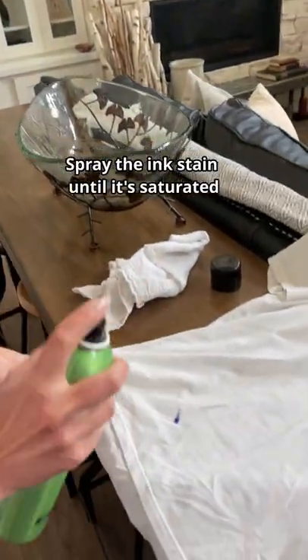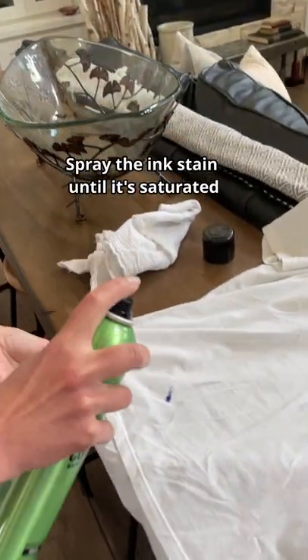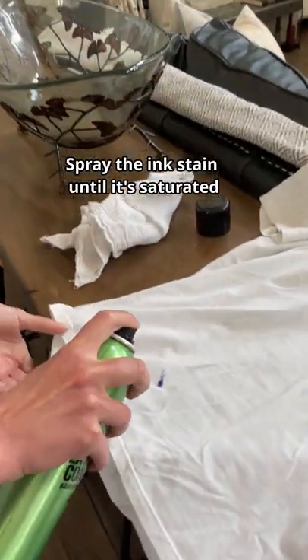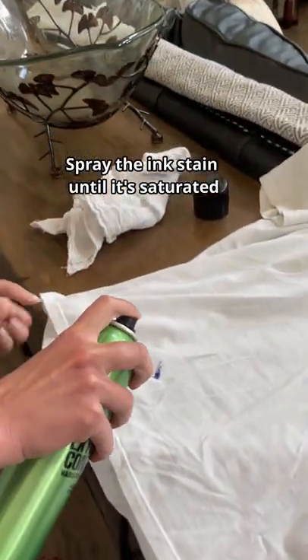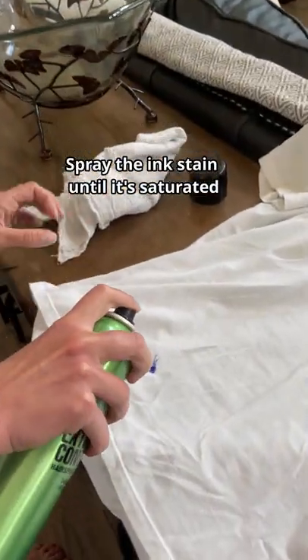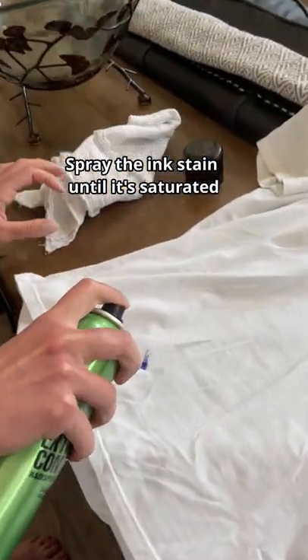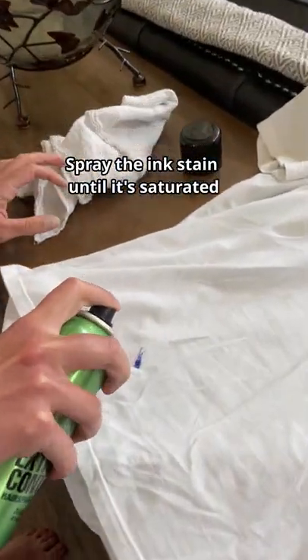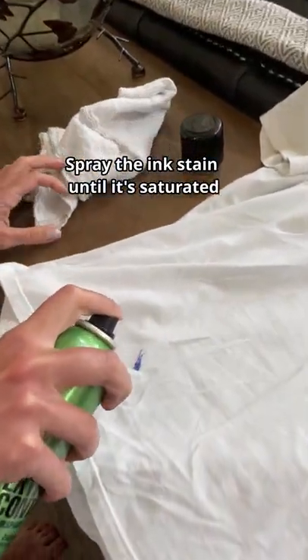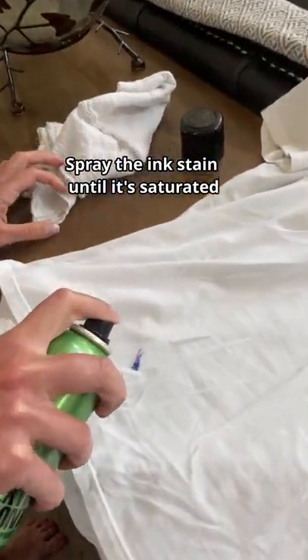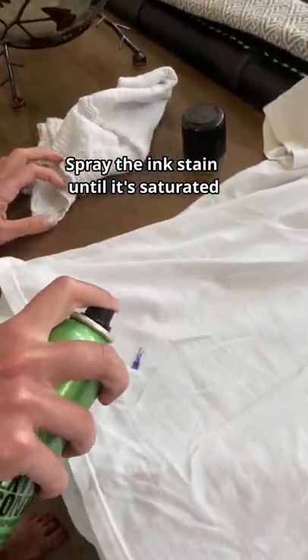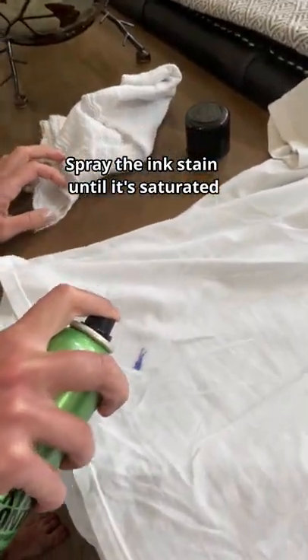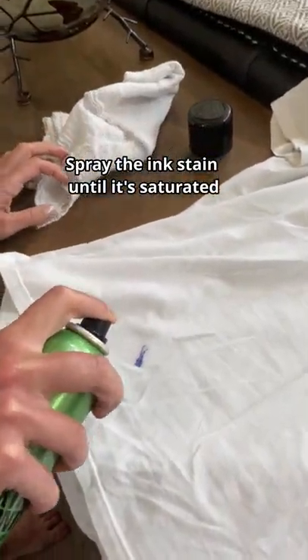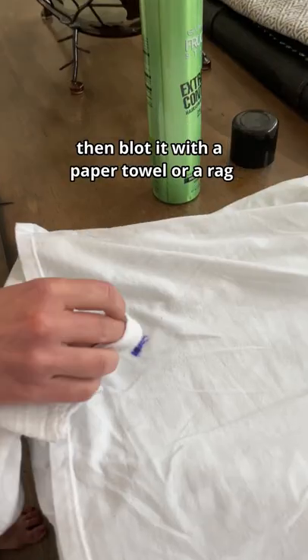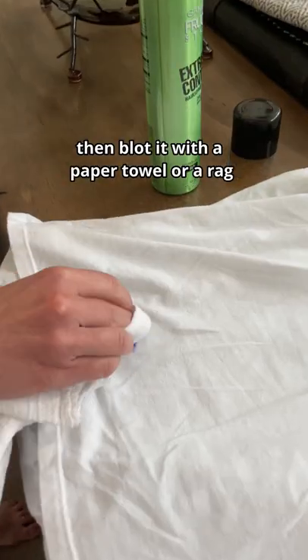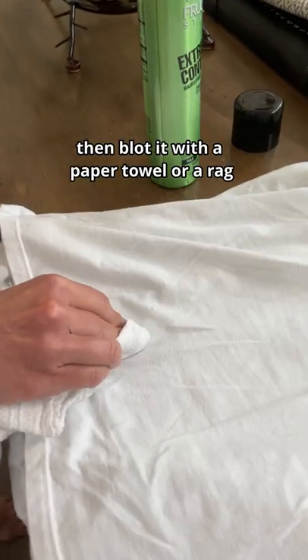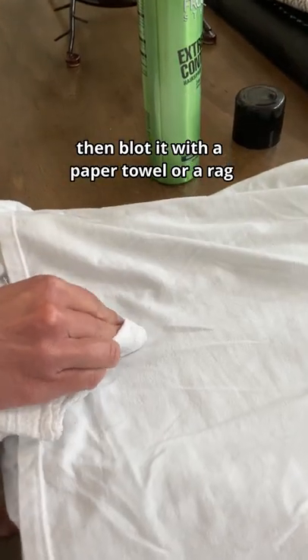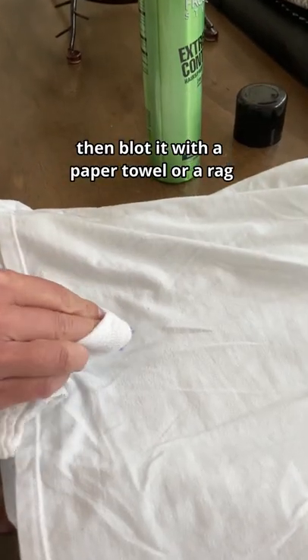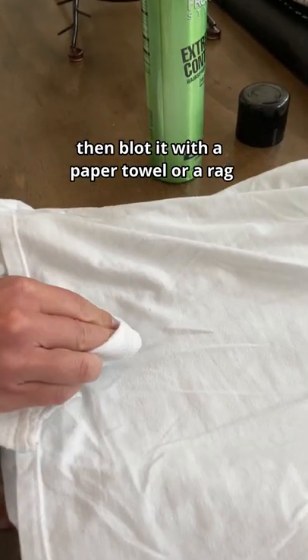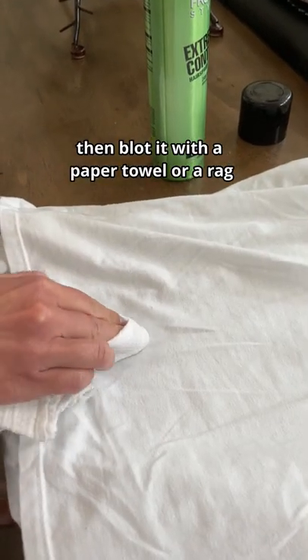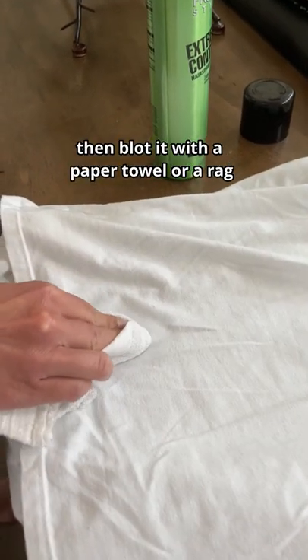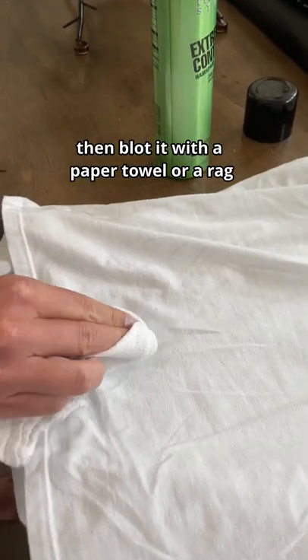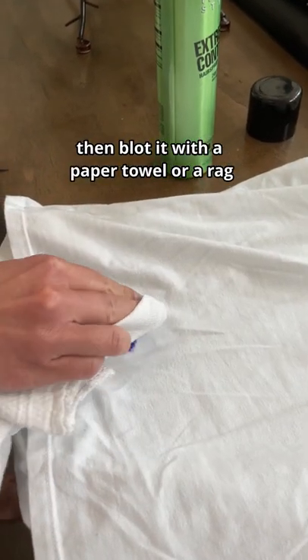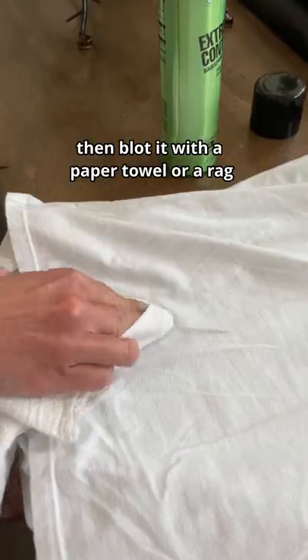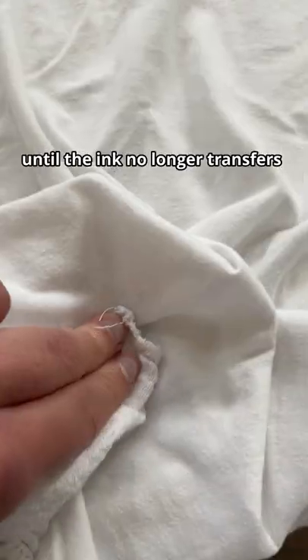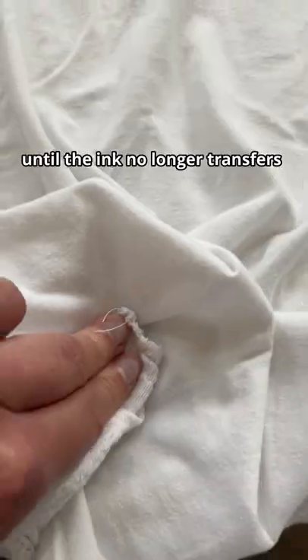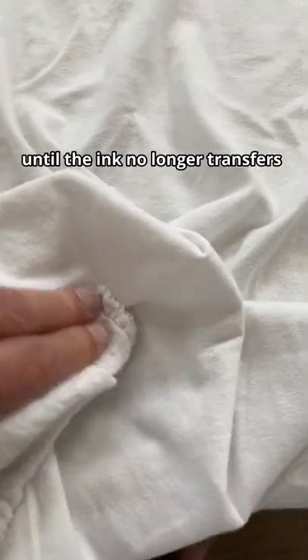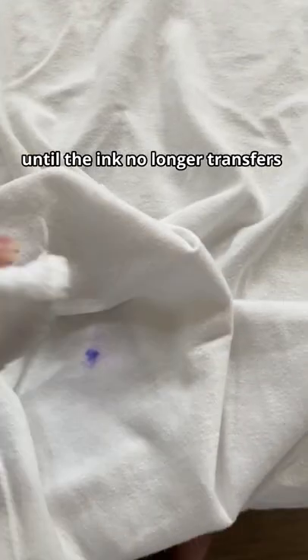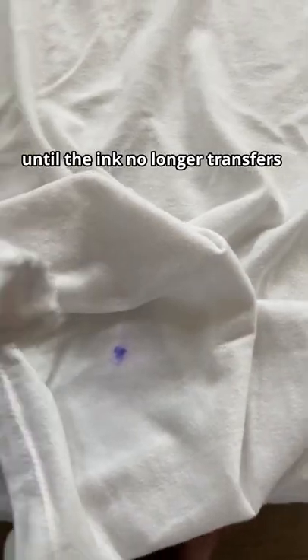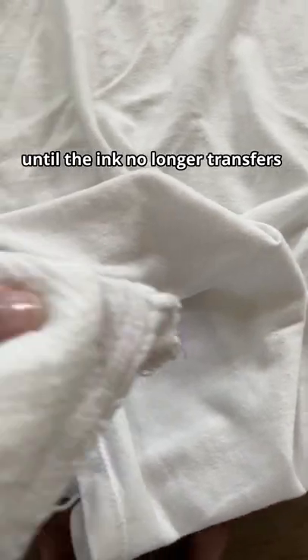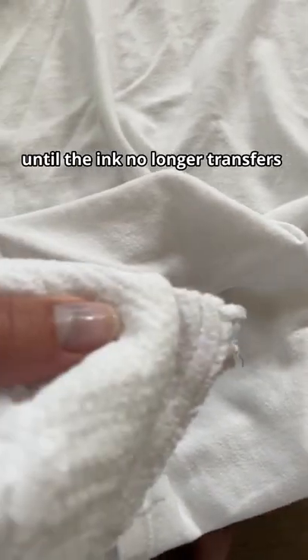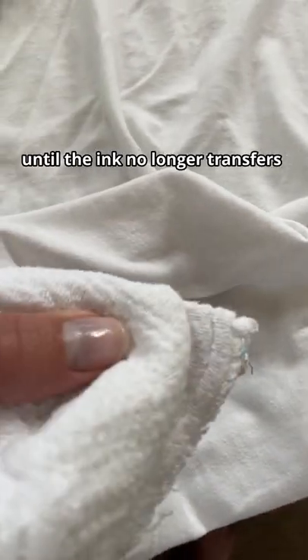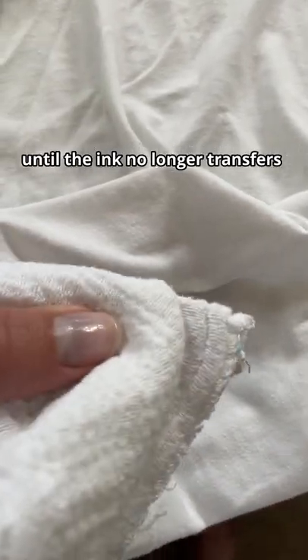Spray the ink stain until it's saturated. Then blot it with a paper towel or a rag until the ink no longer transfers.